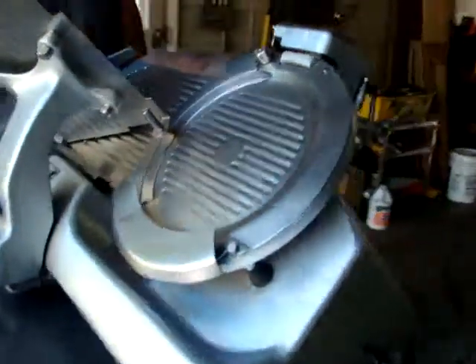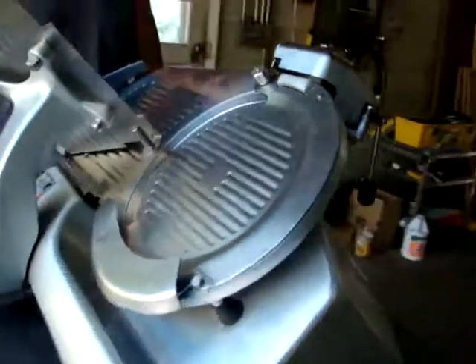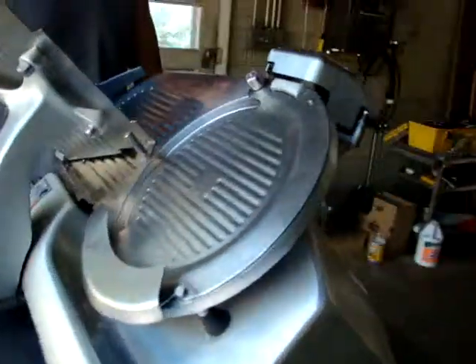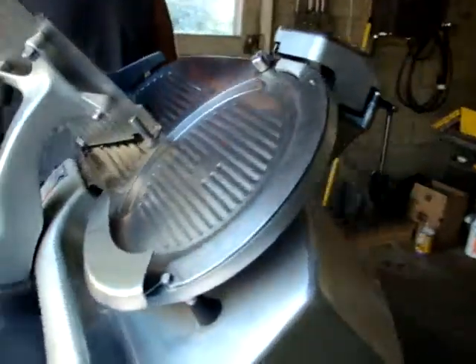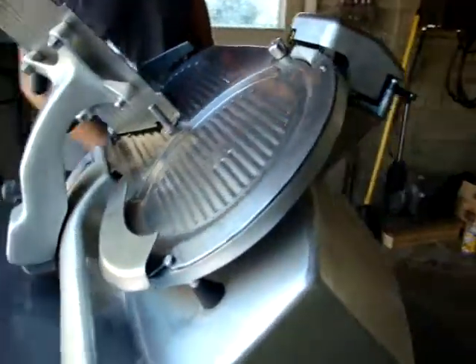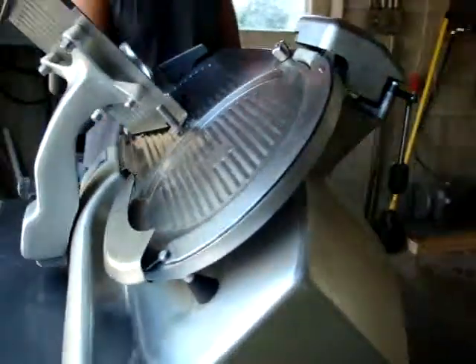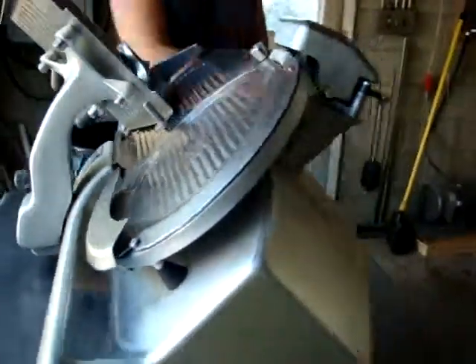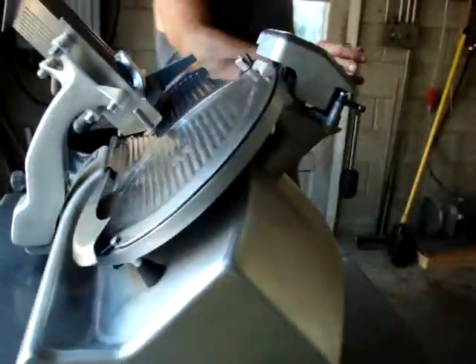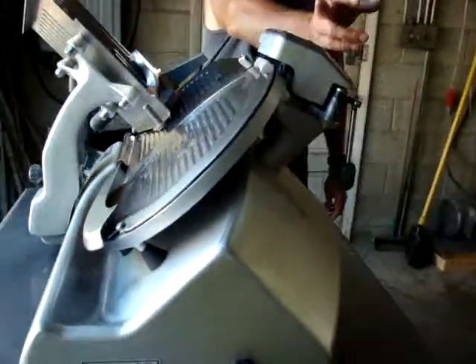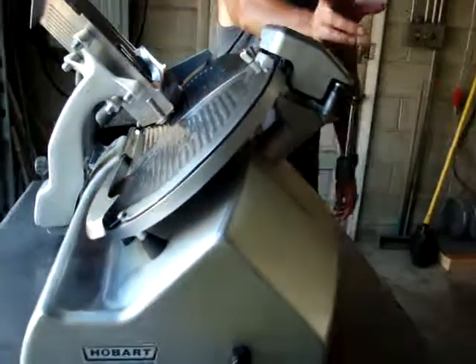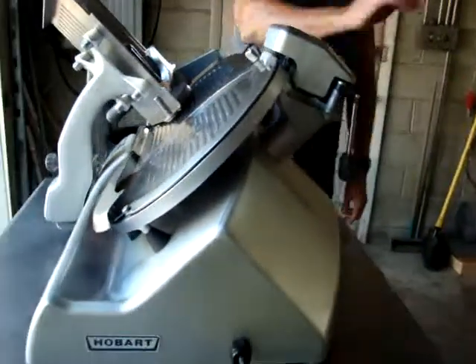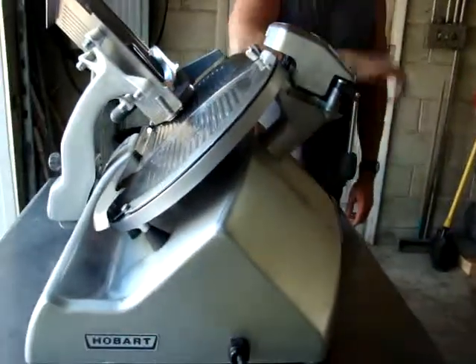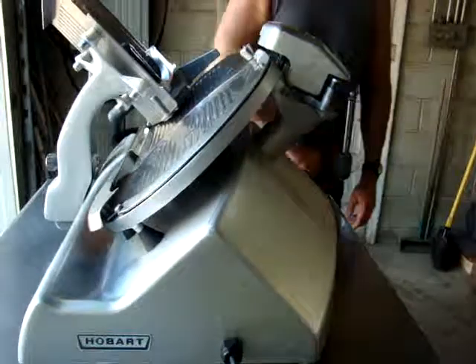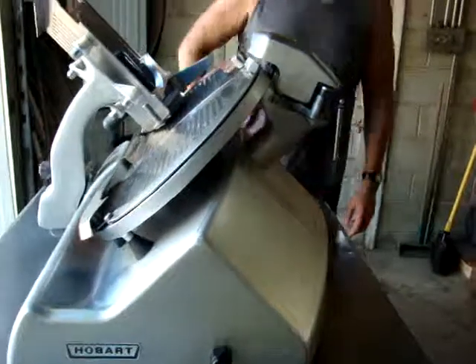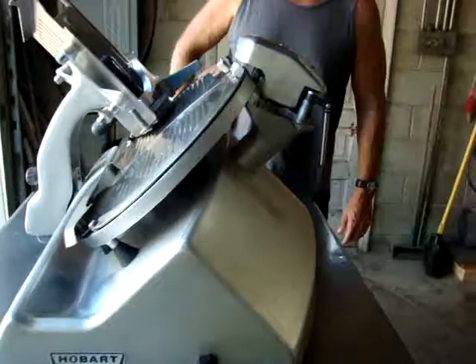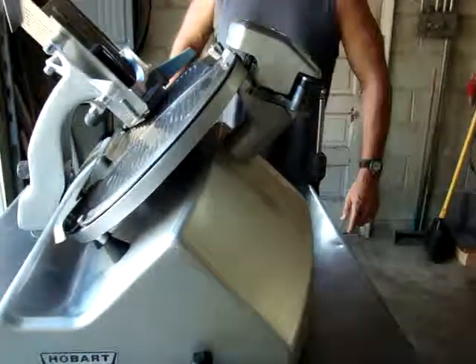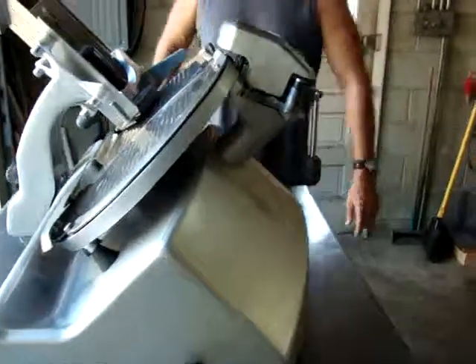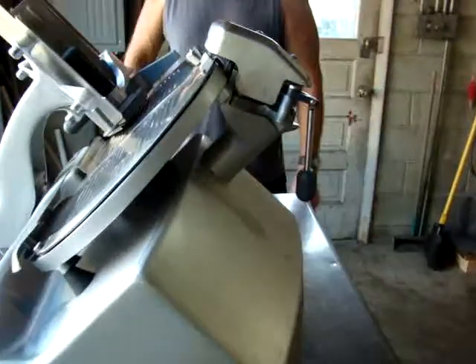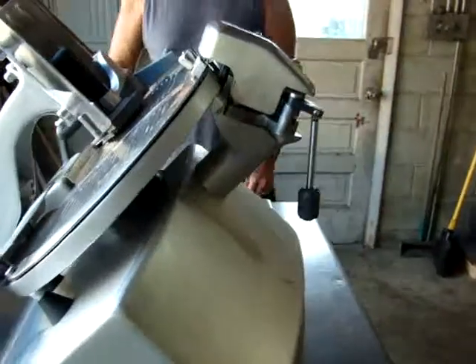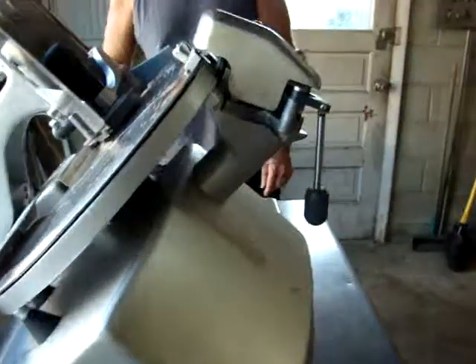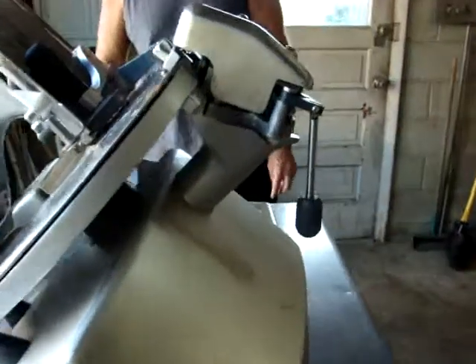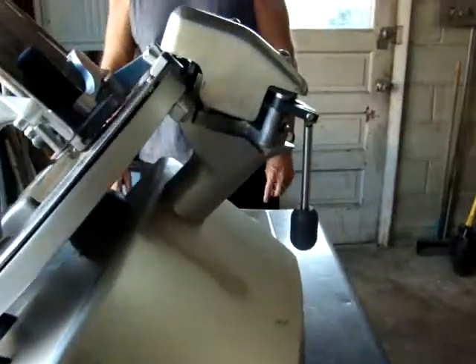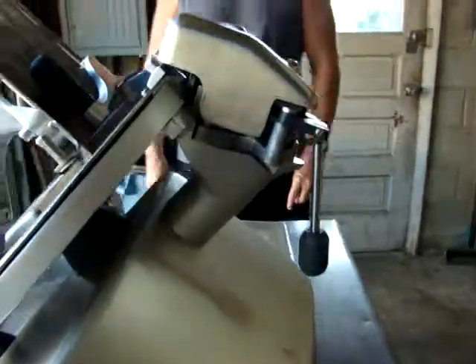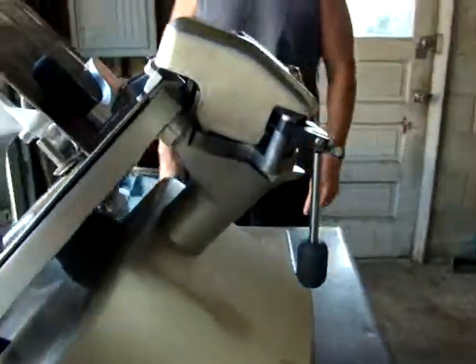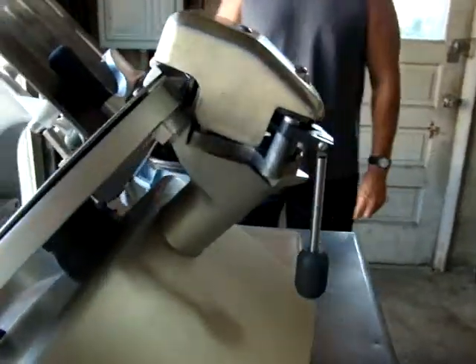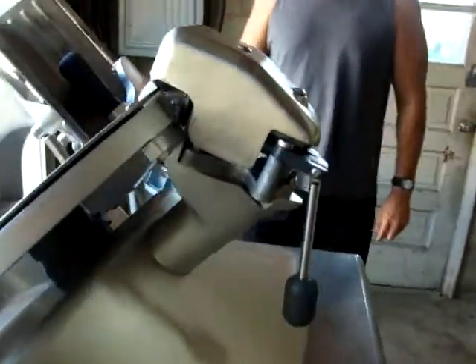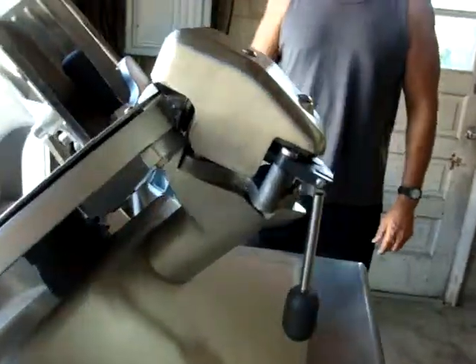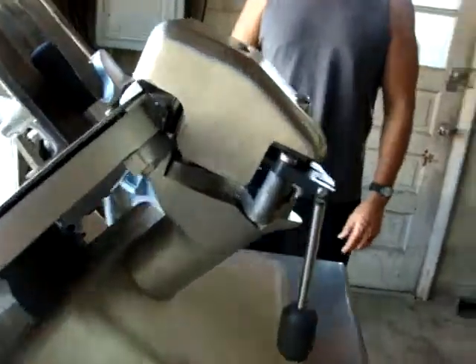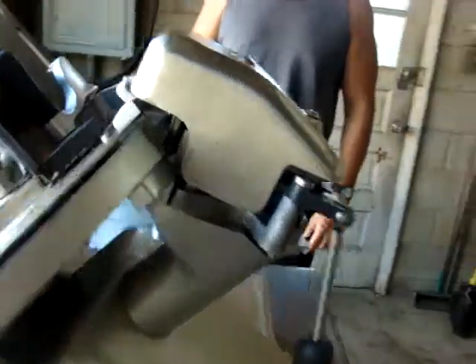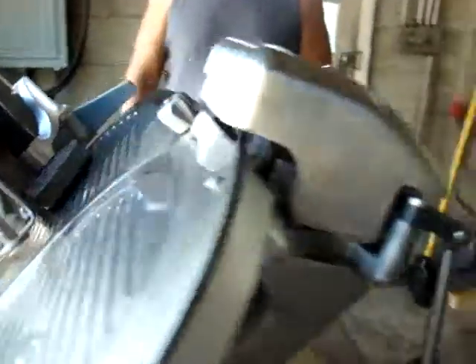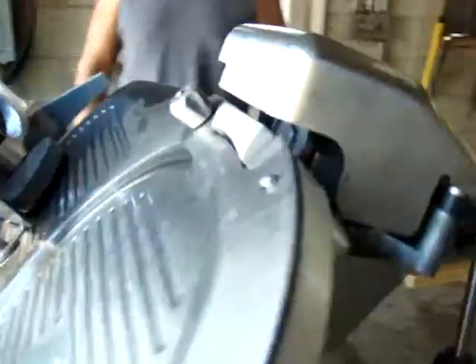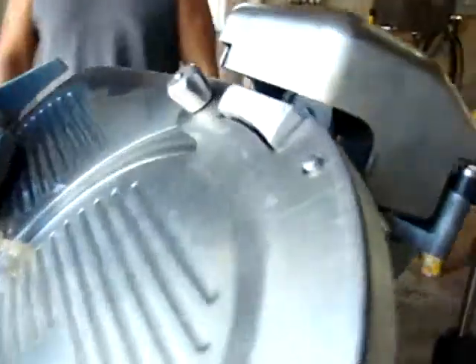It also comes with the sharpener — that's about a $350 item there.